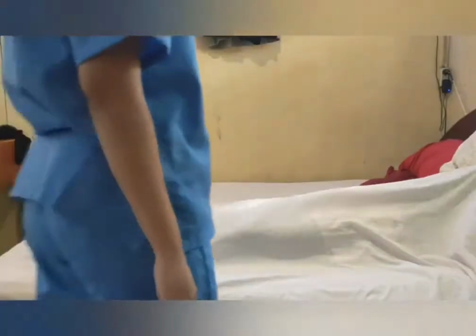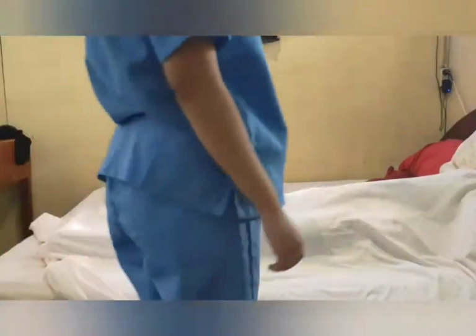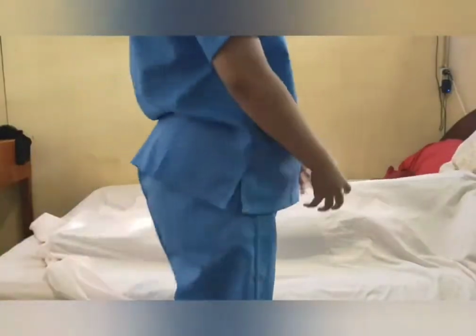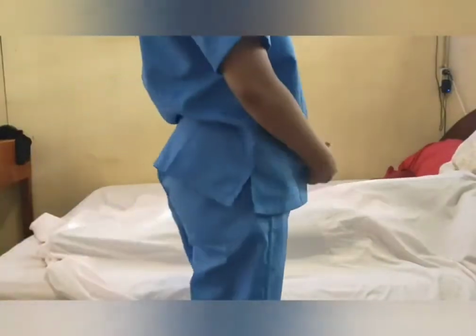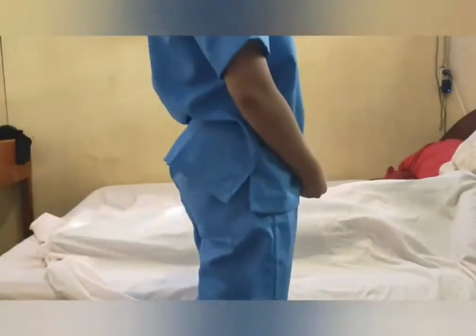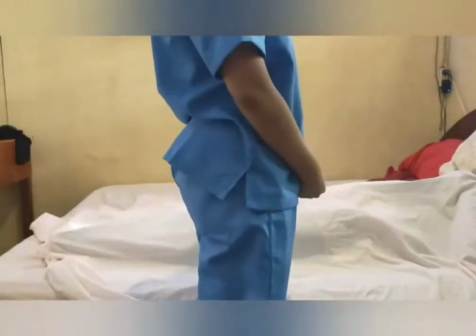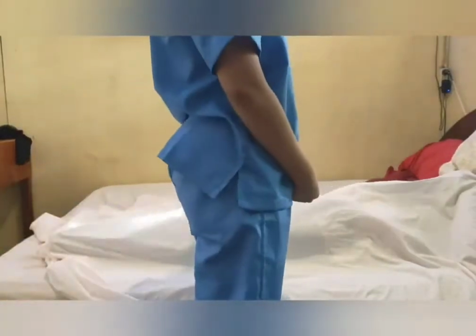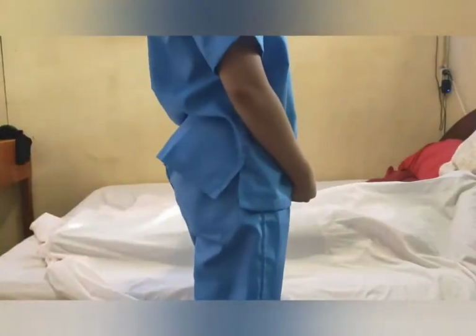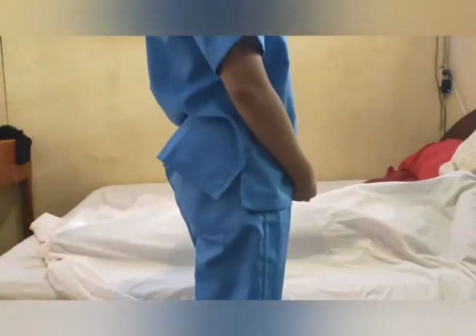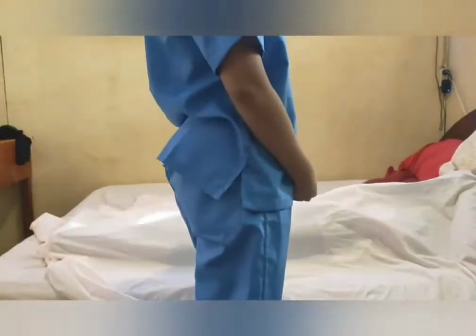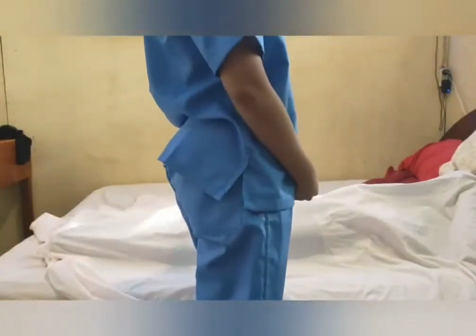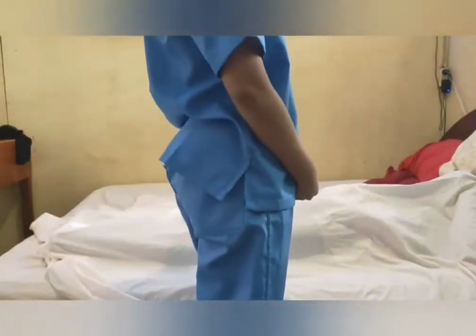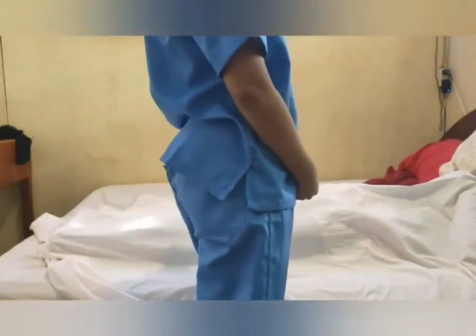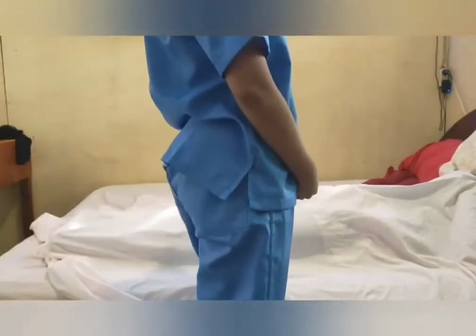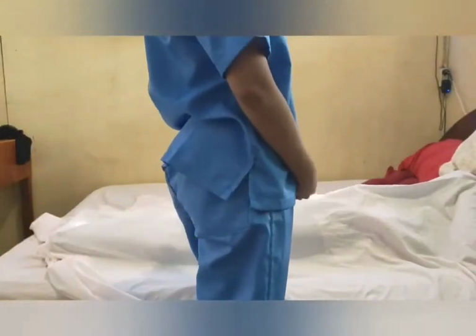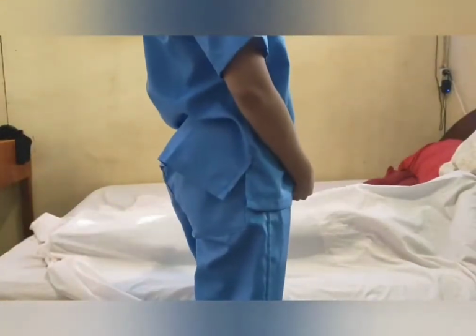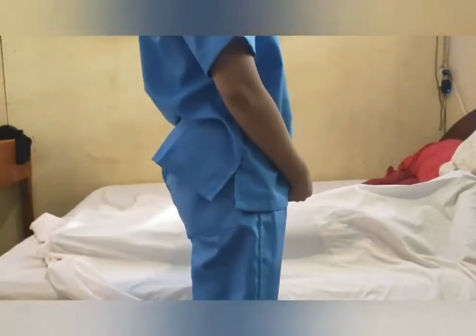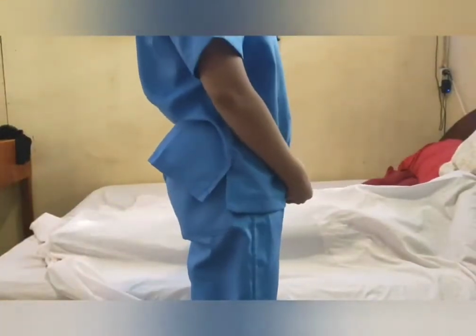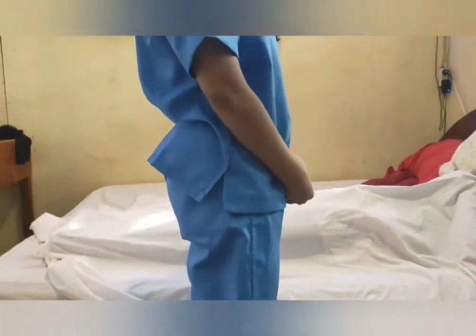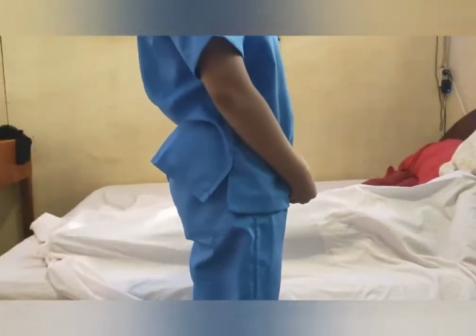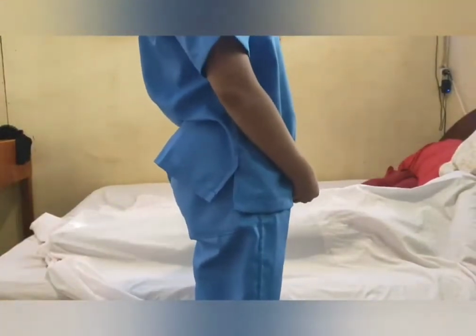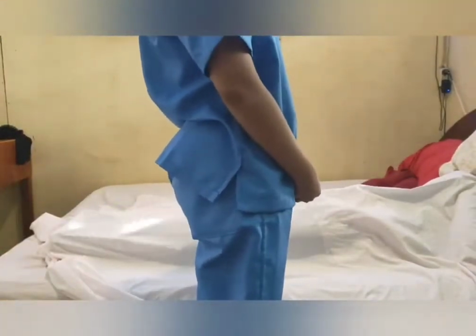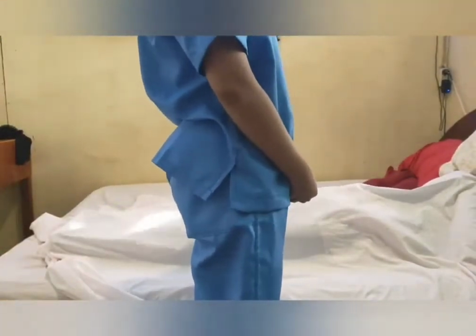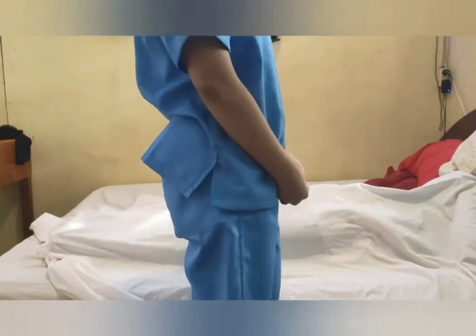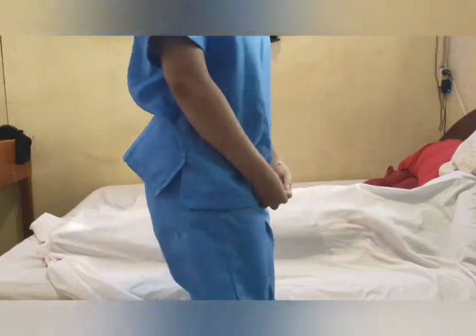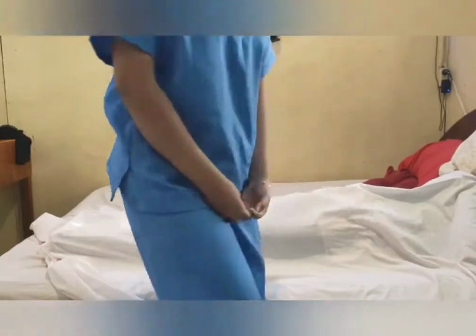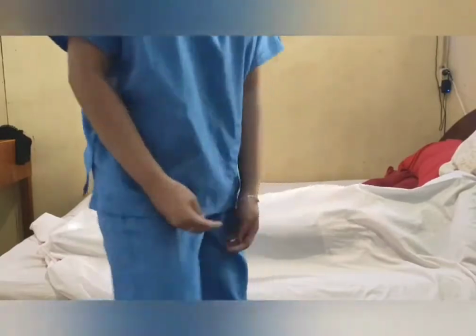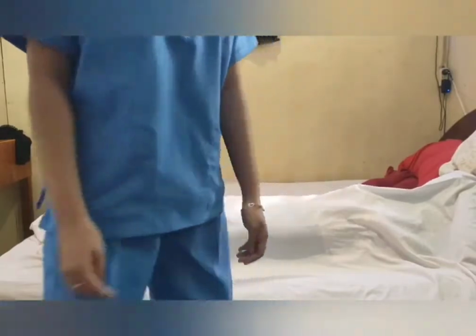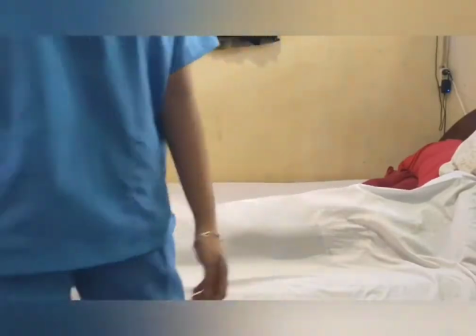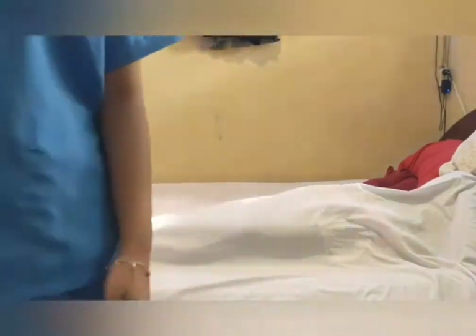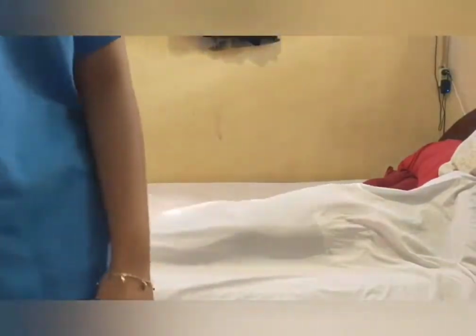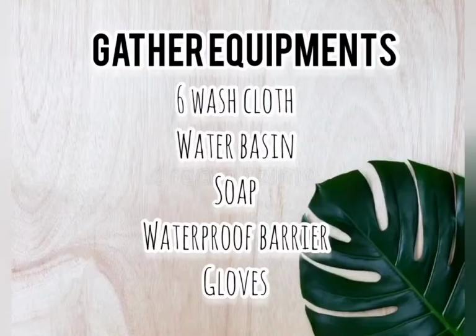Hi Mom! I am Giselle Tabliso, your student nurse for today. Can I perform perennial care? Thank you, Mom!